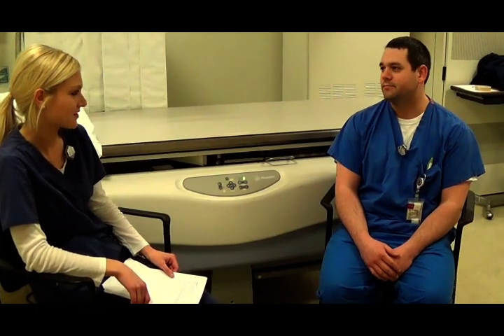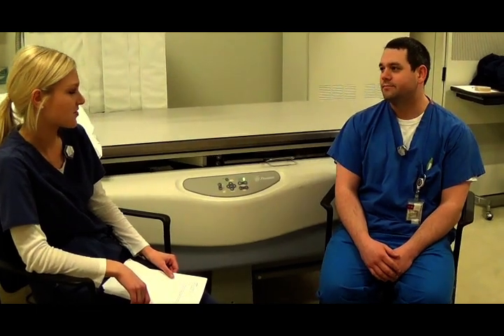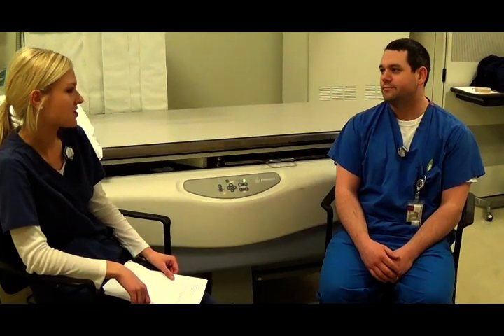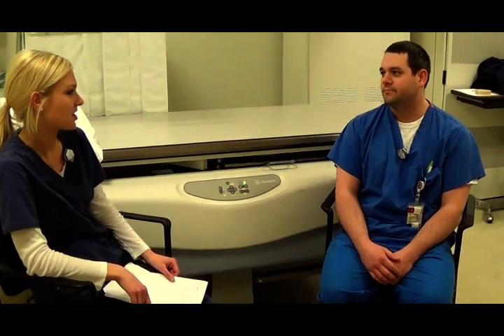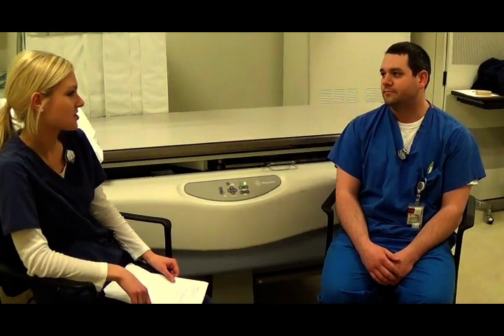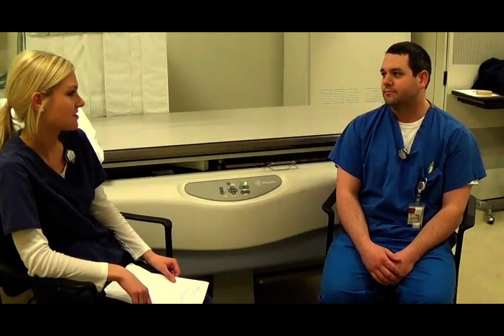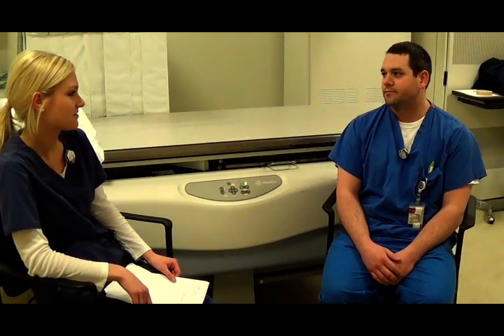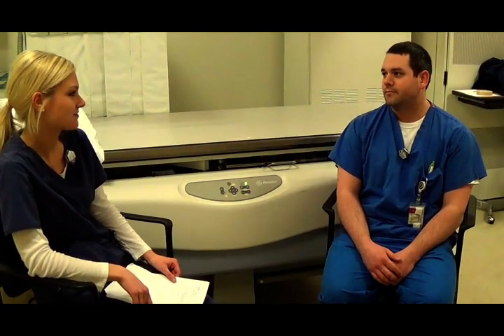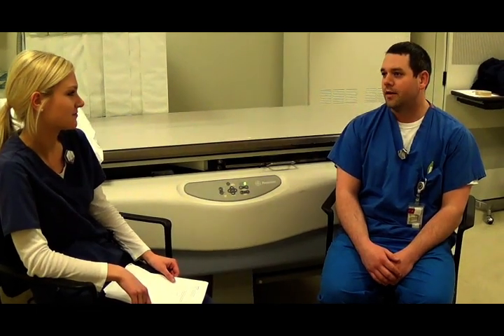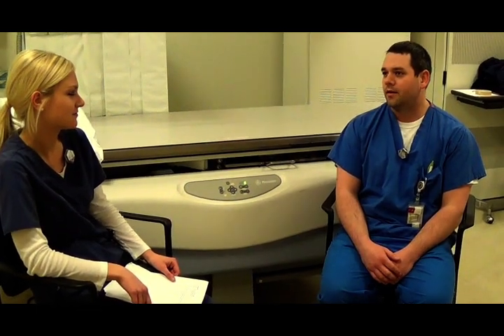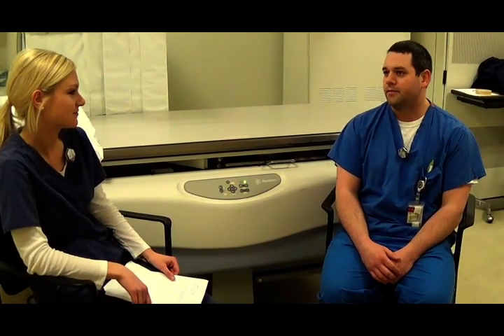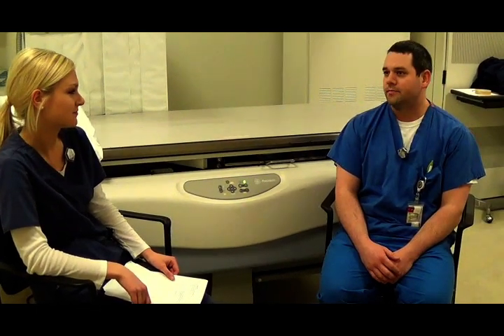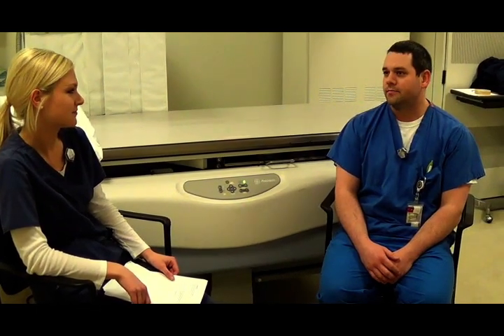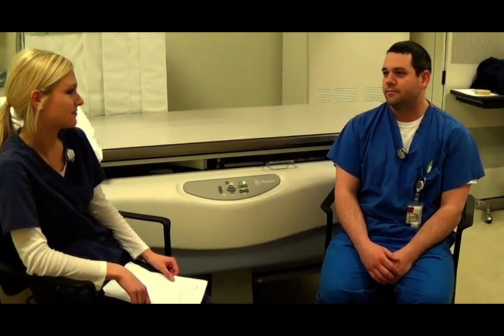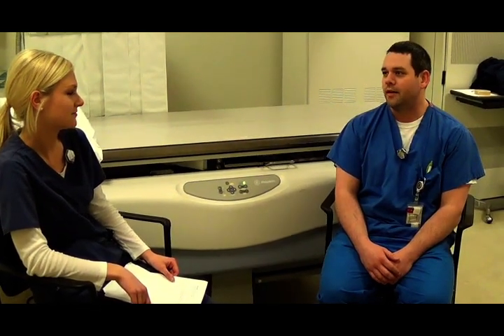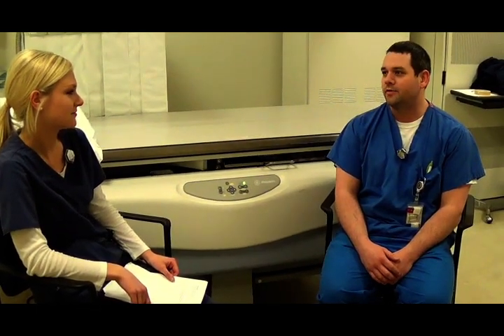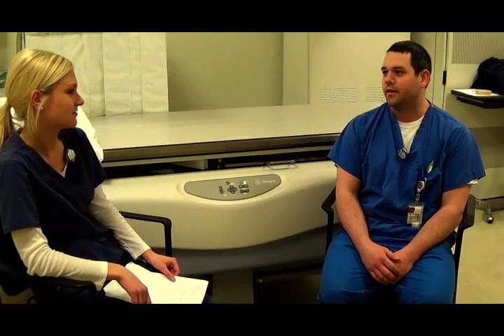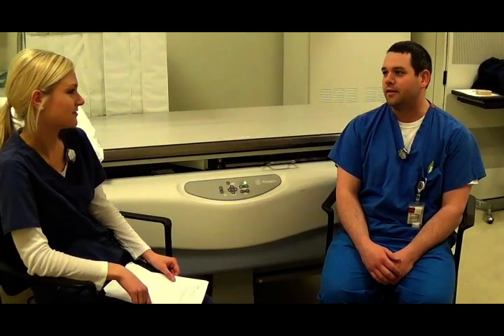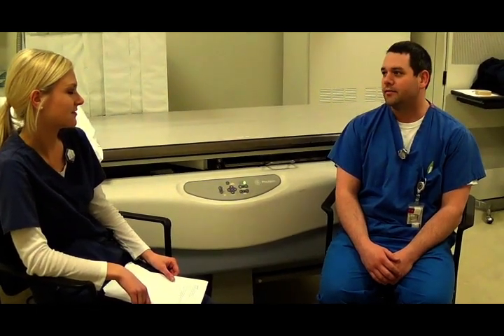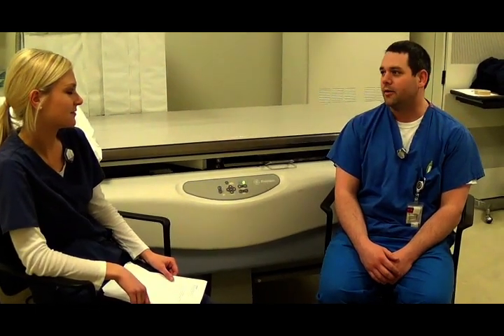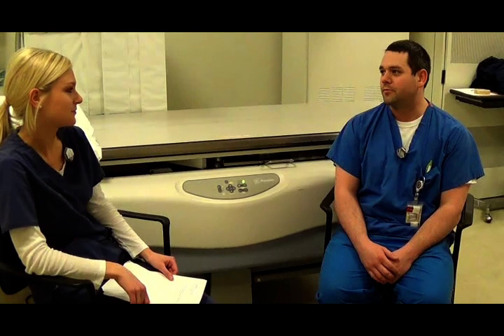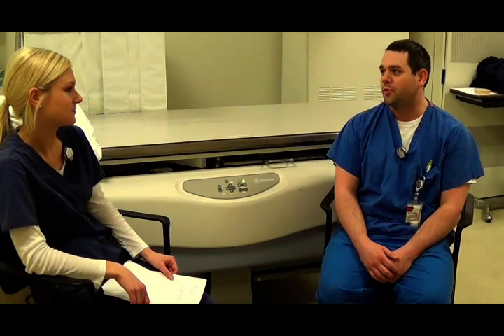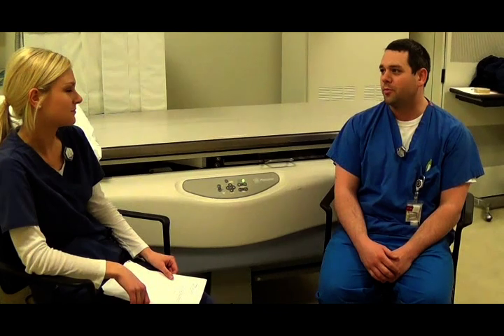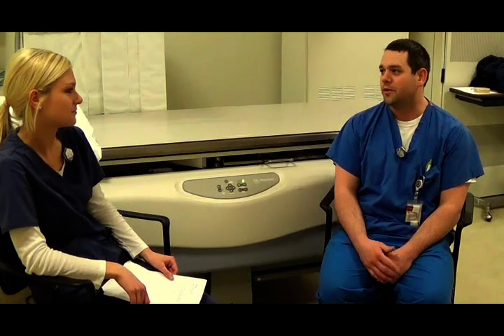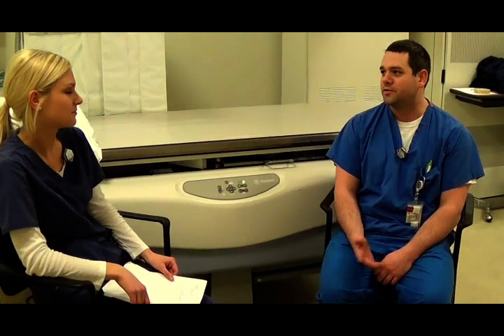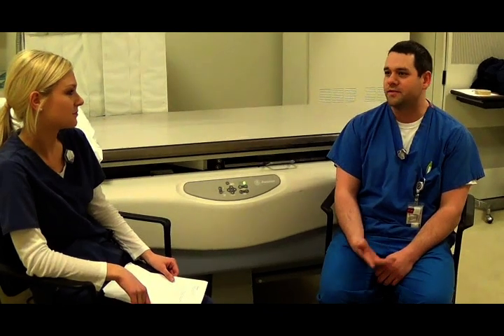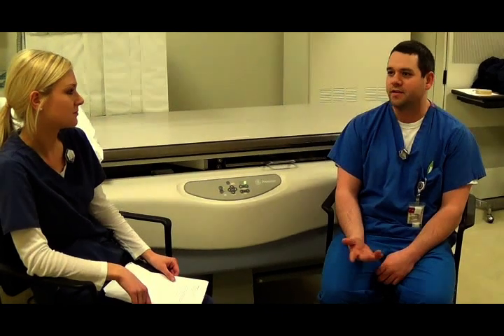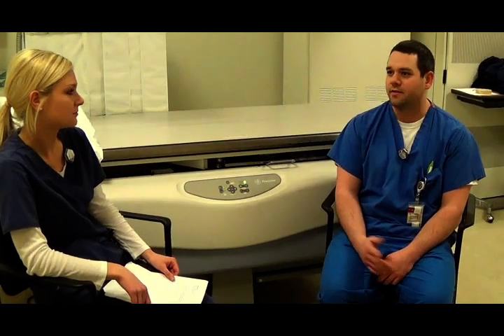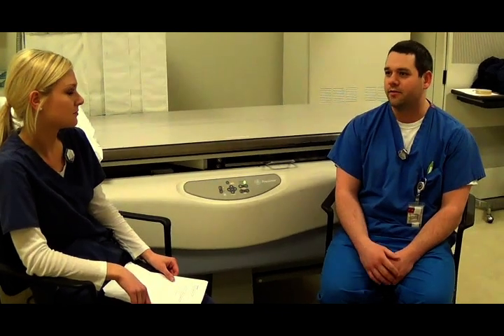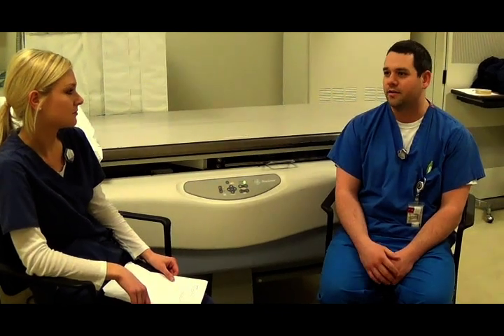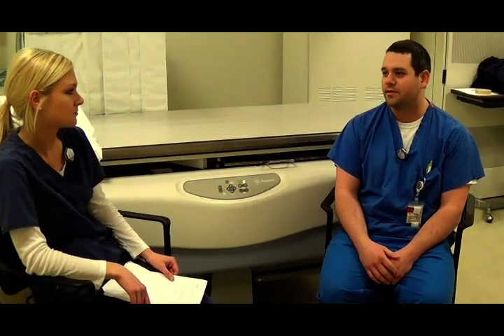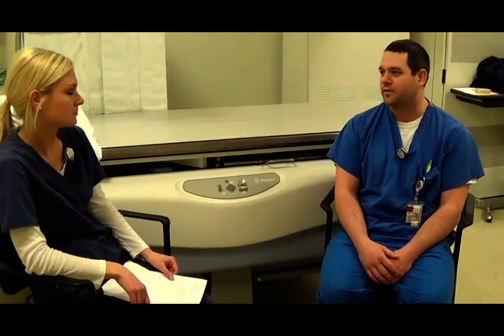Are there any challenges? Yeah, every day. No one patient is the same — everything is different.